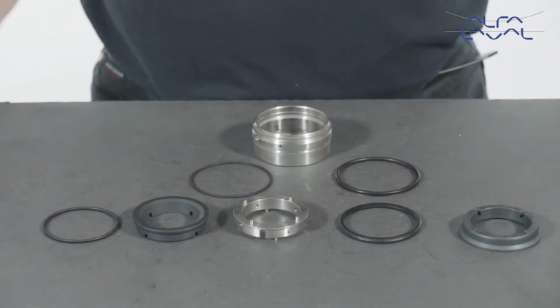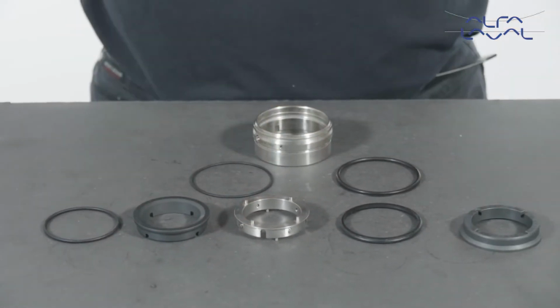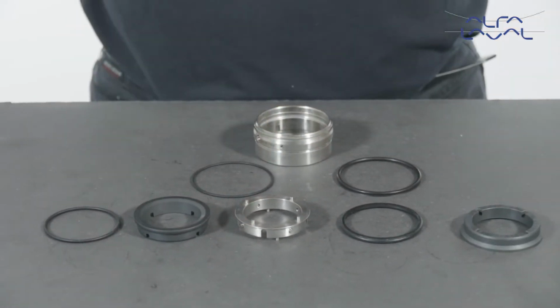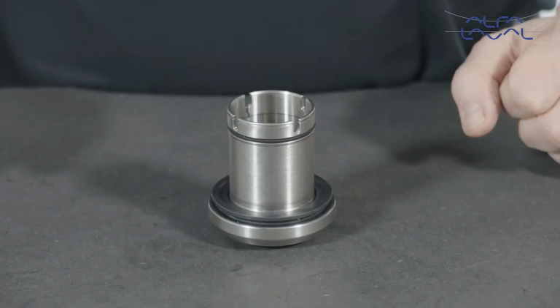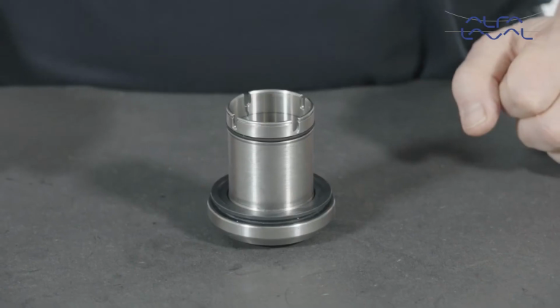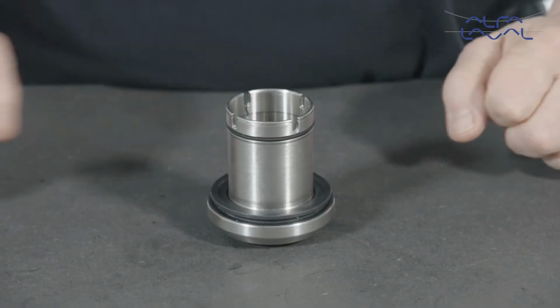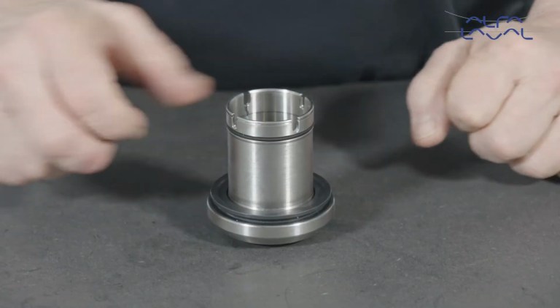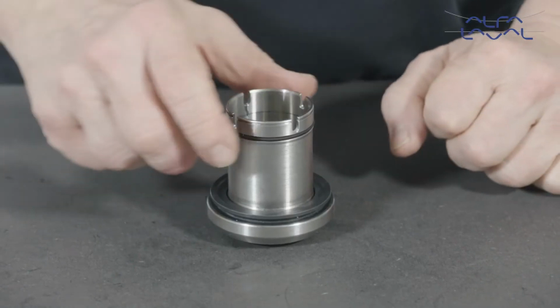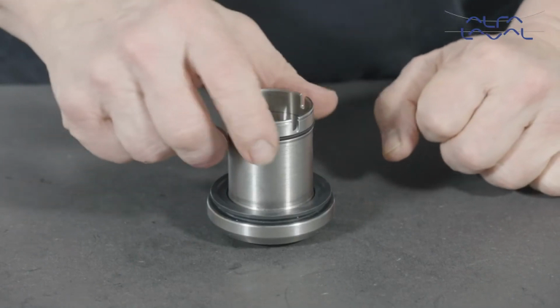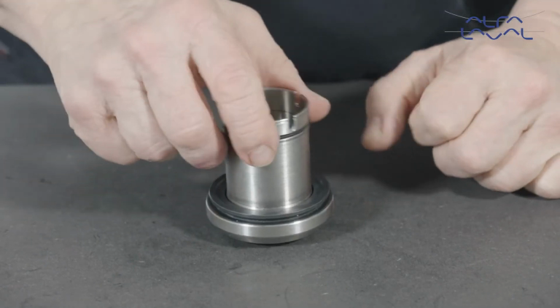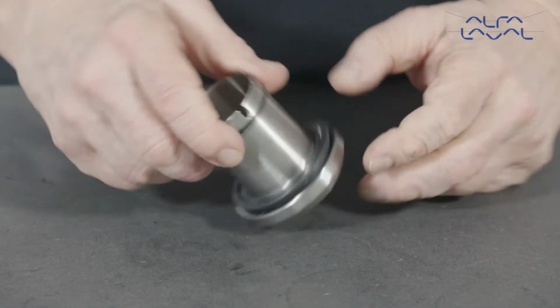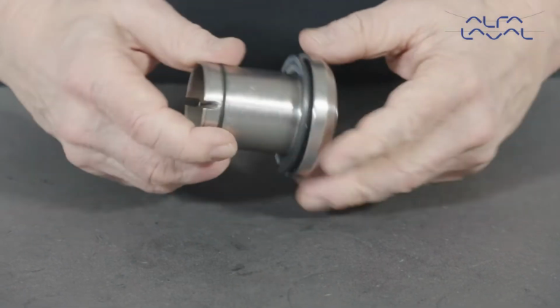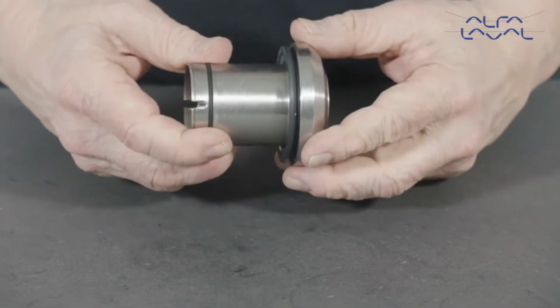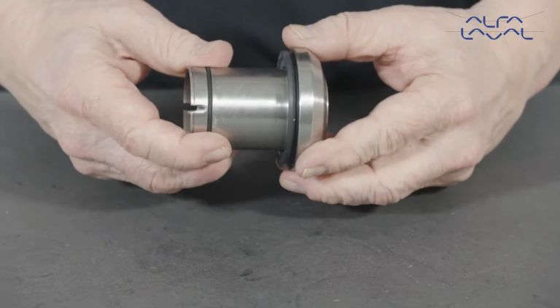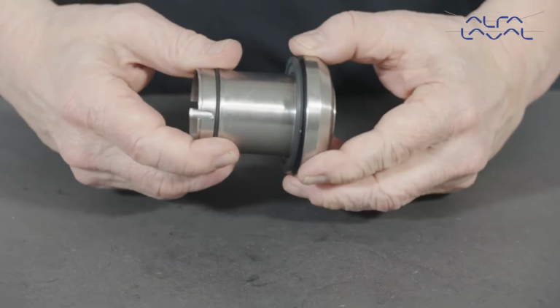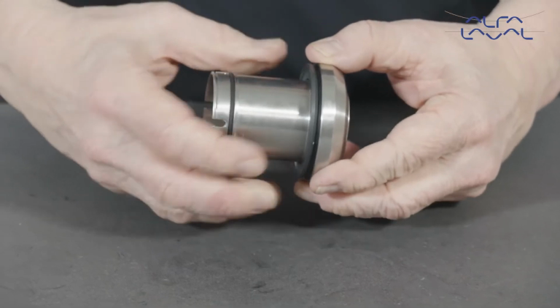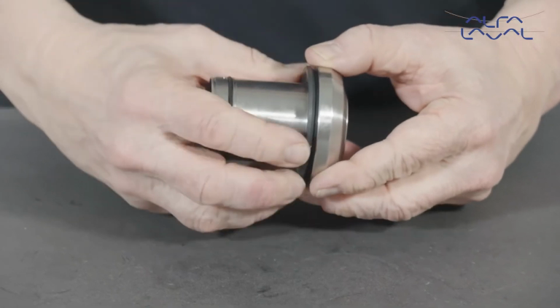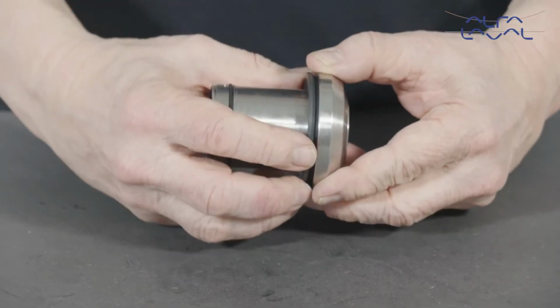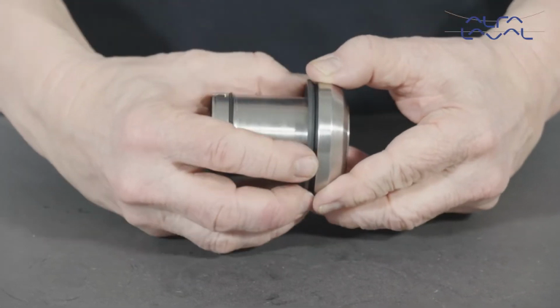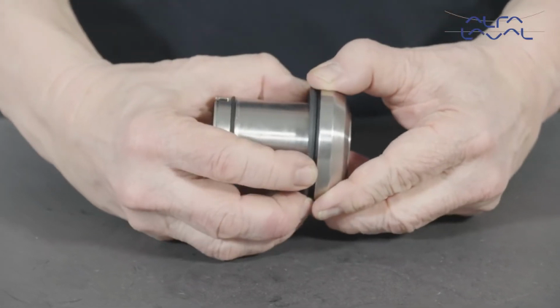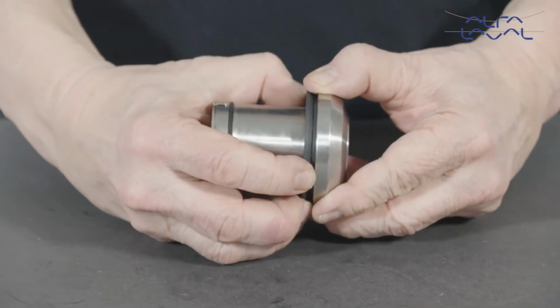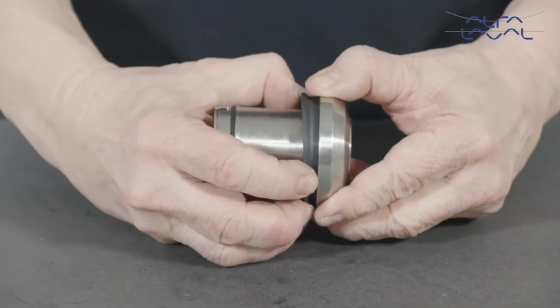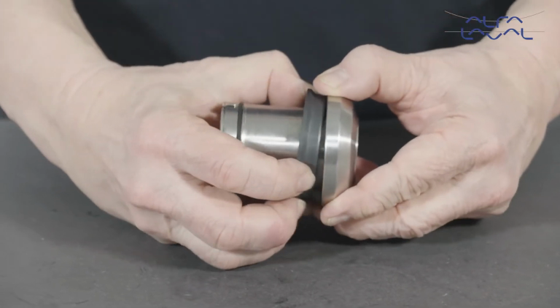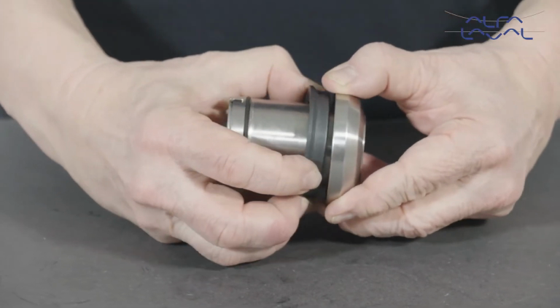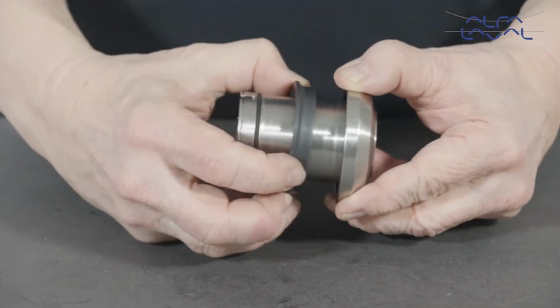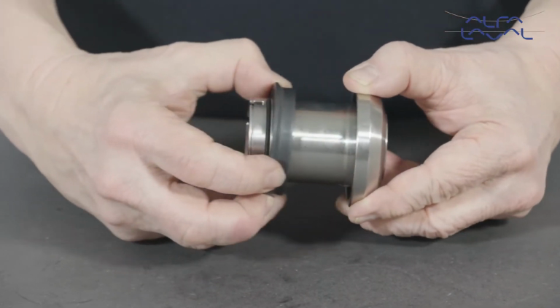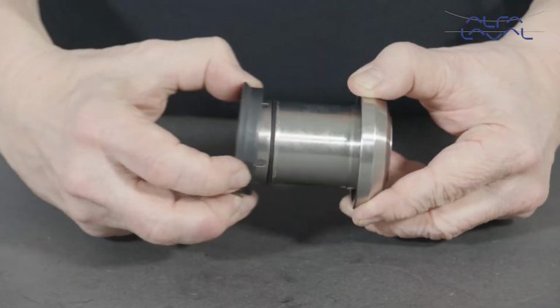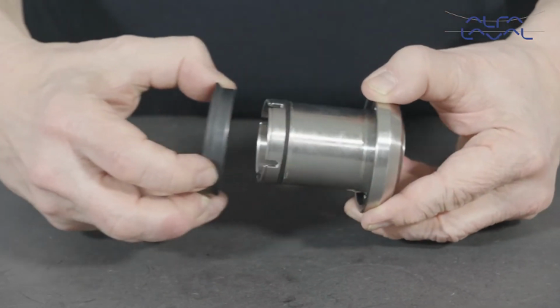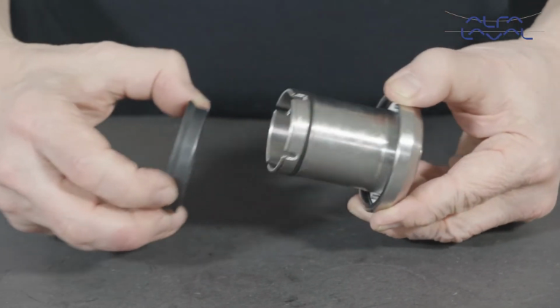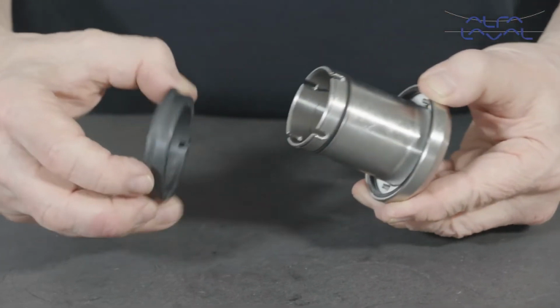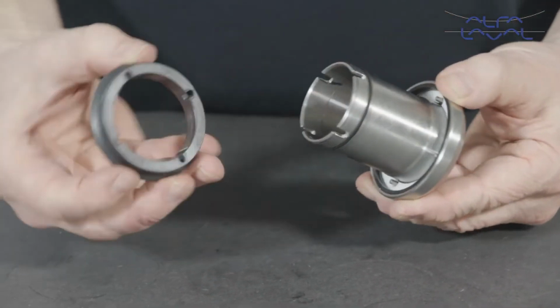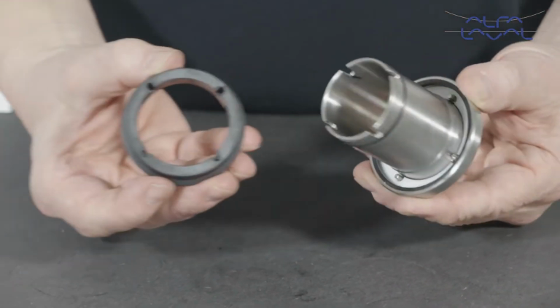Remove the rotary seal face, o-rings and plastic washer from the rotary holder.